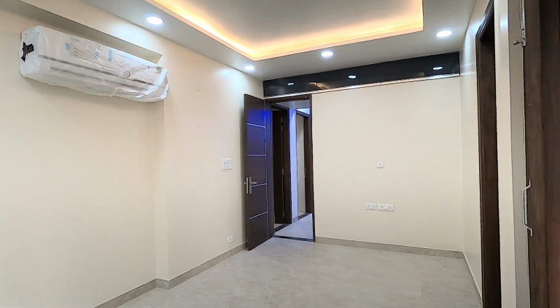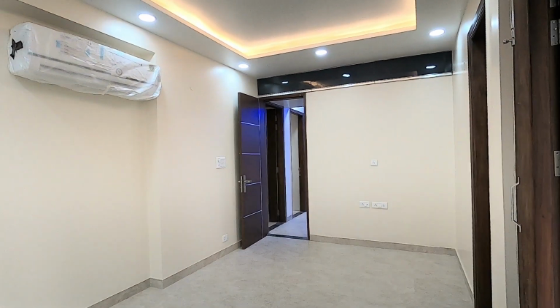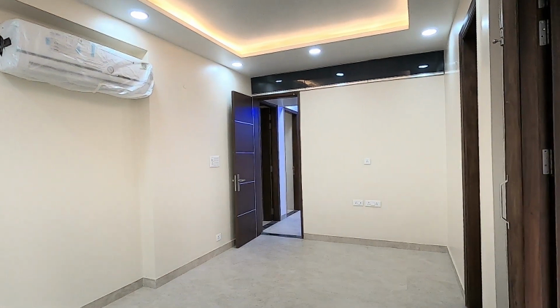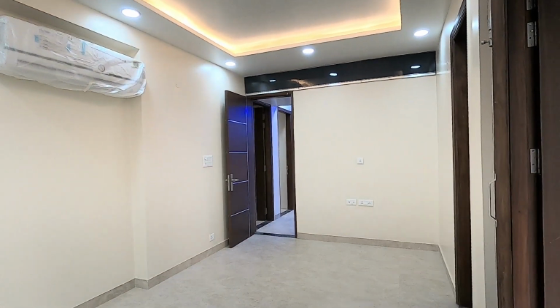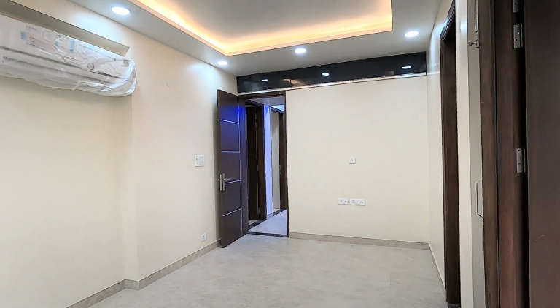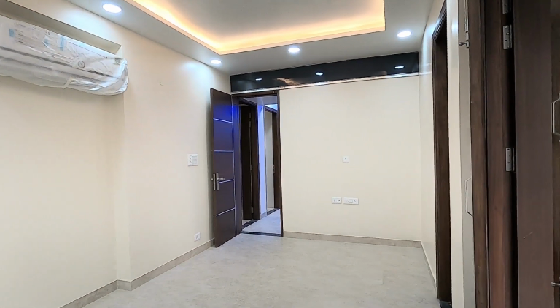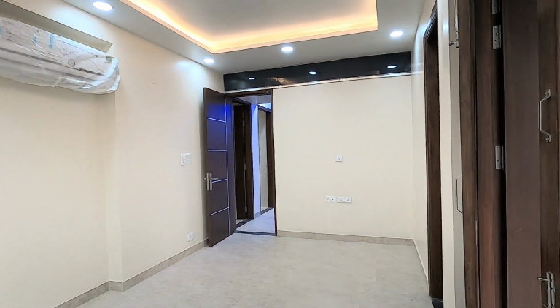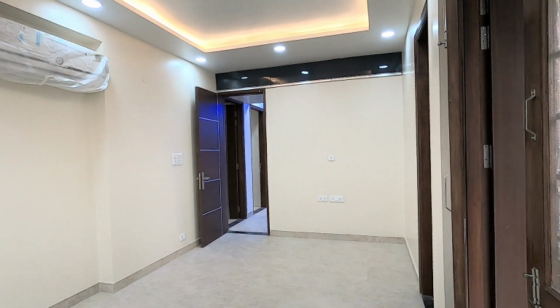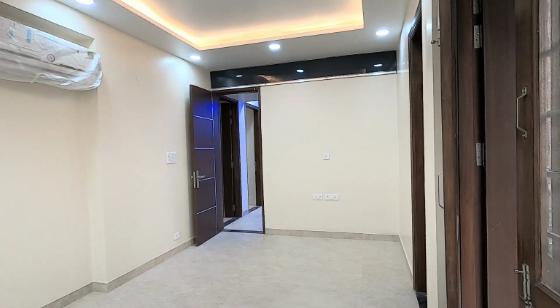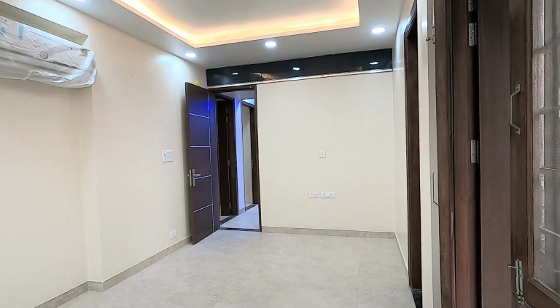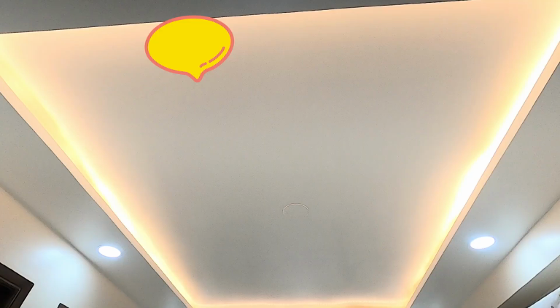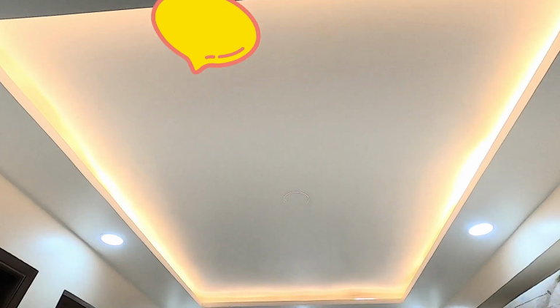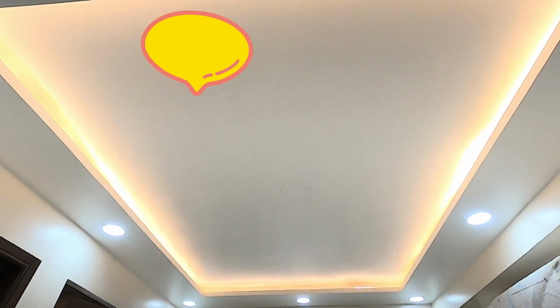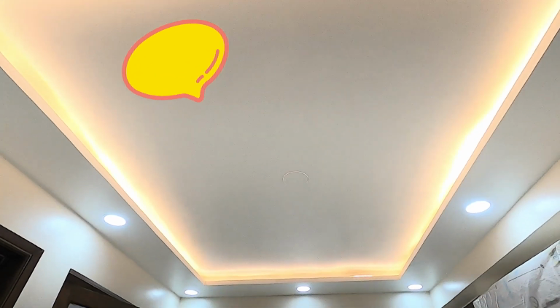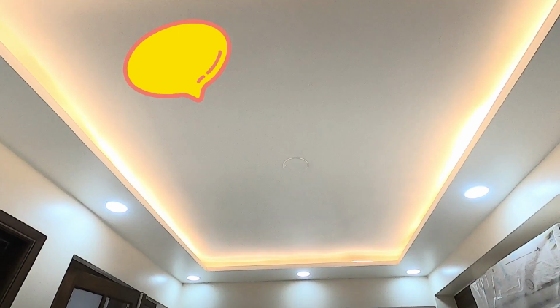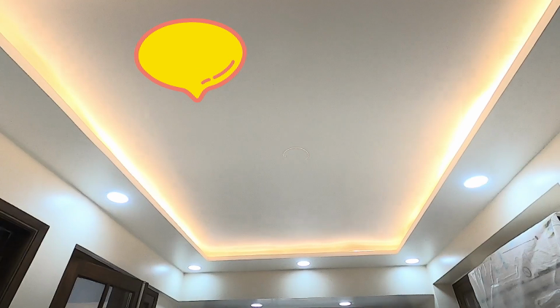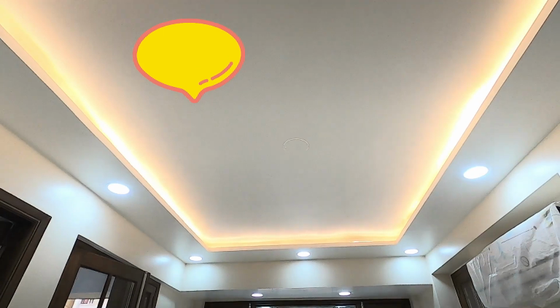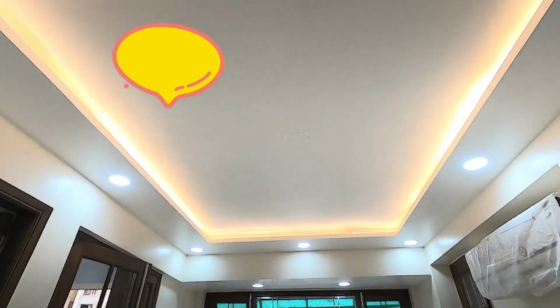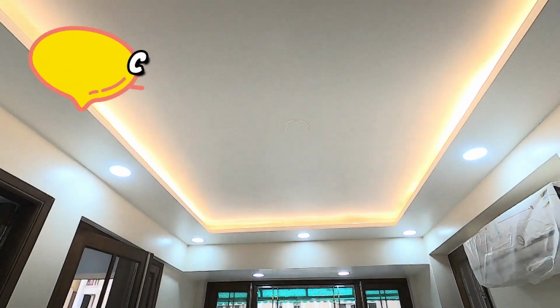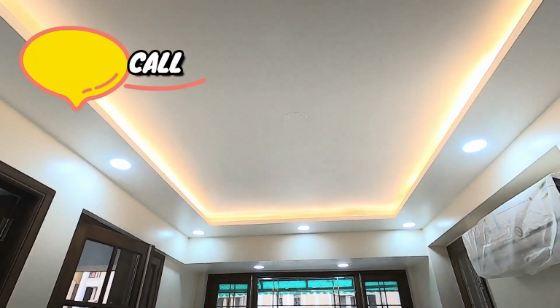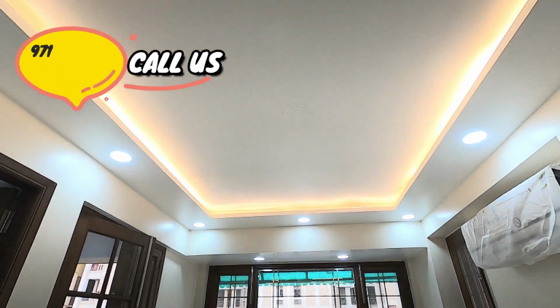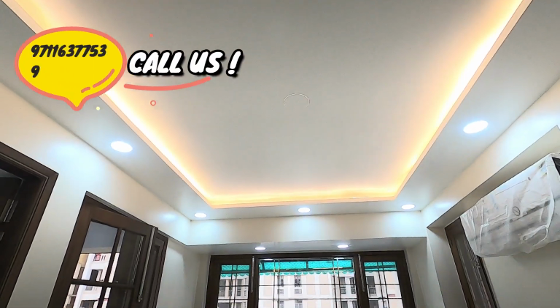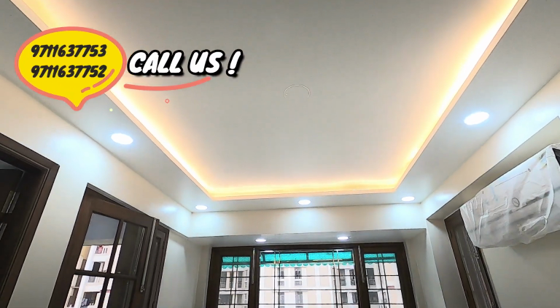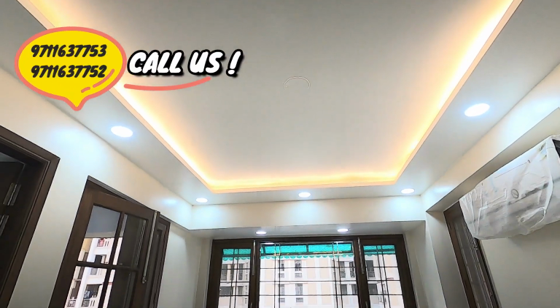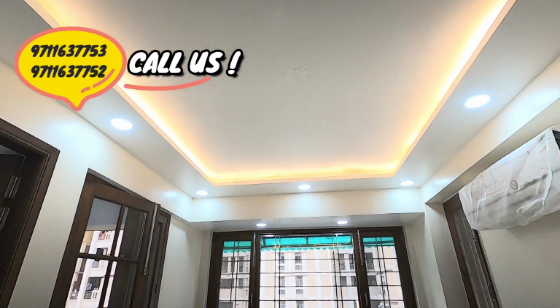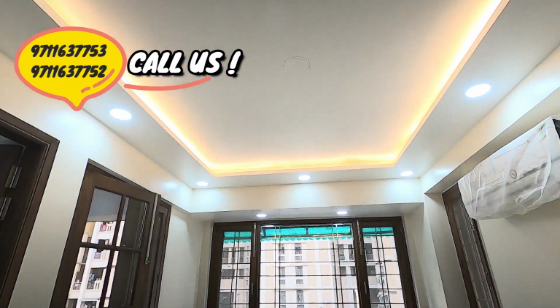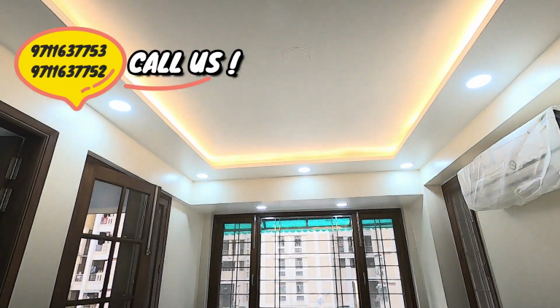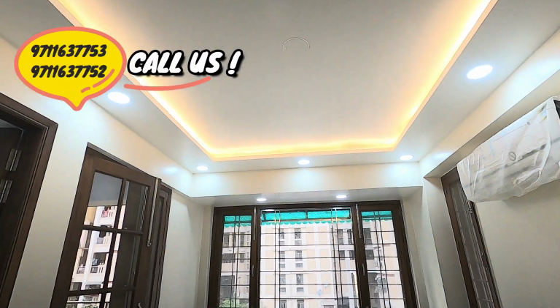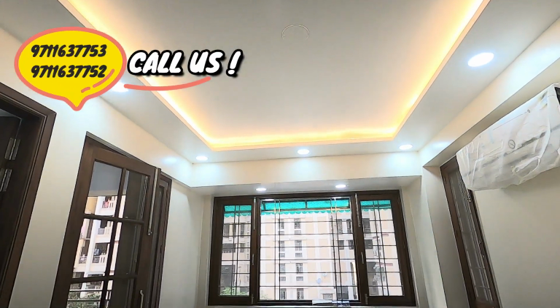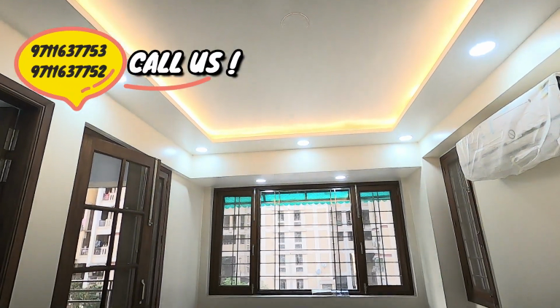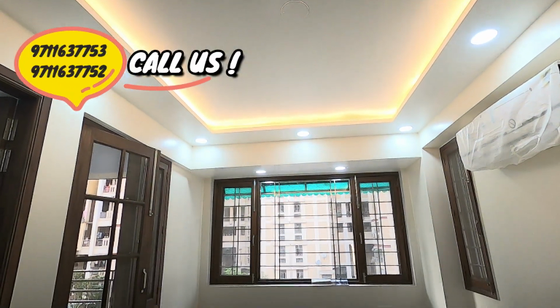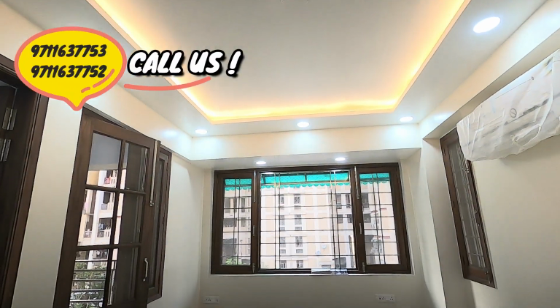All three bedrooms have wooden cupboards and proper ventilation with natural light.